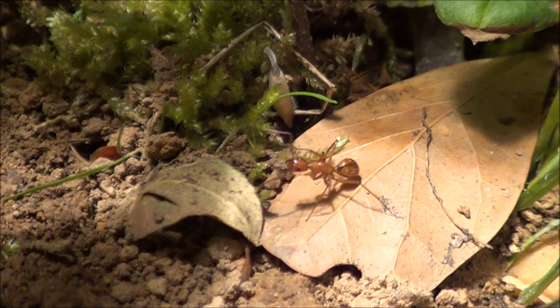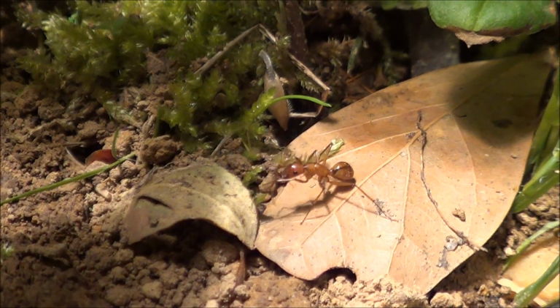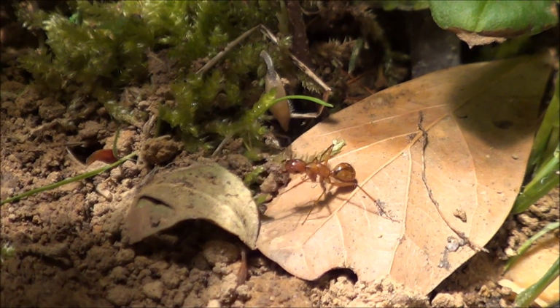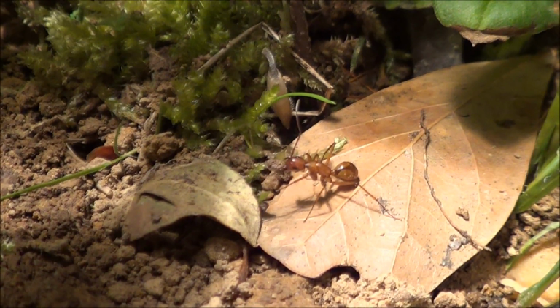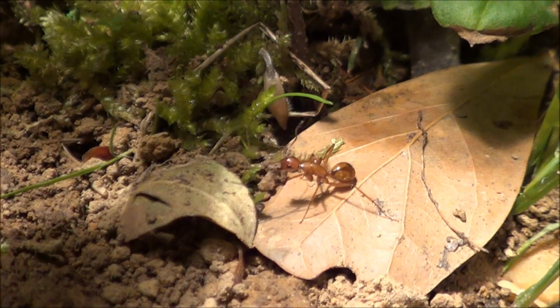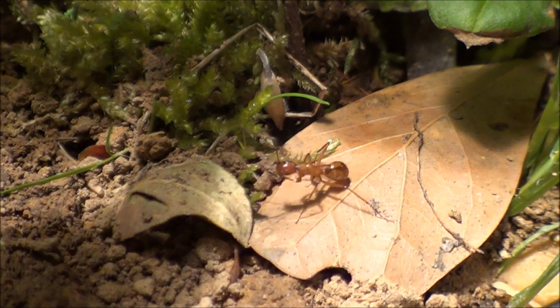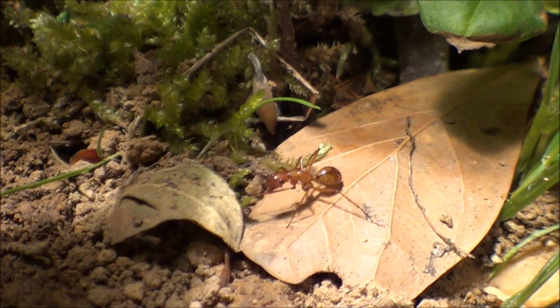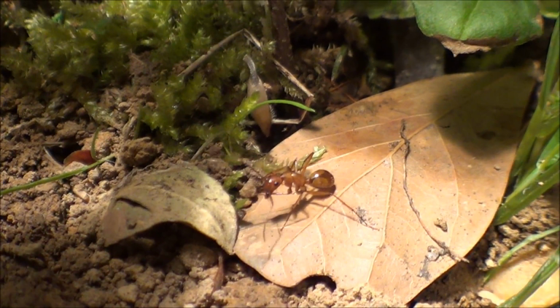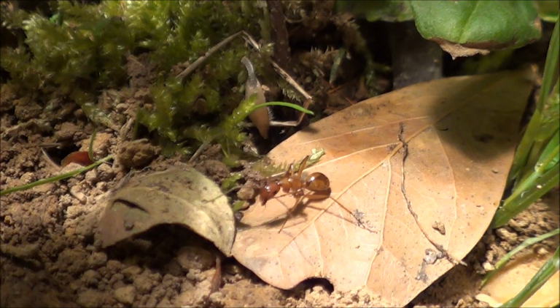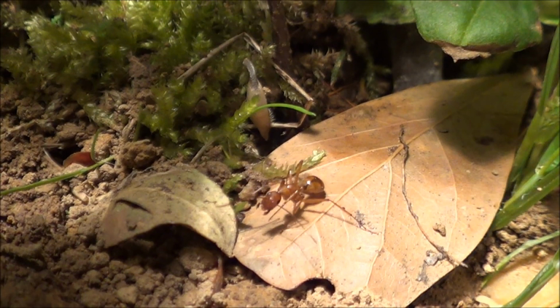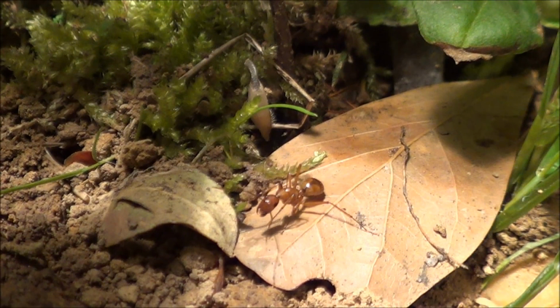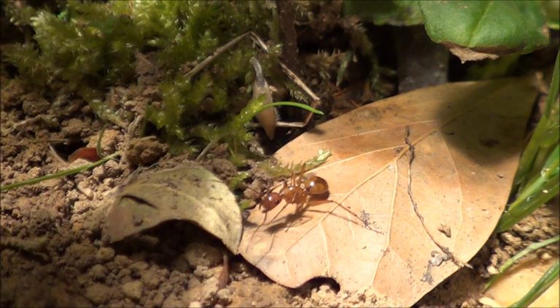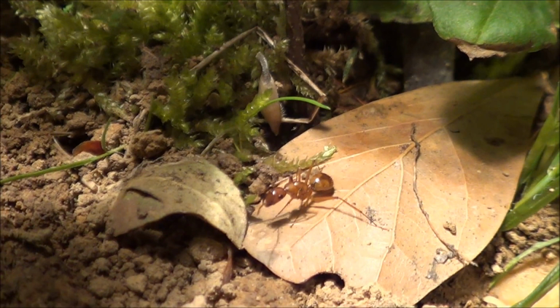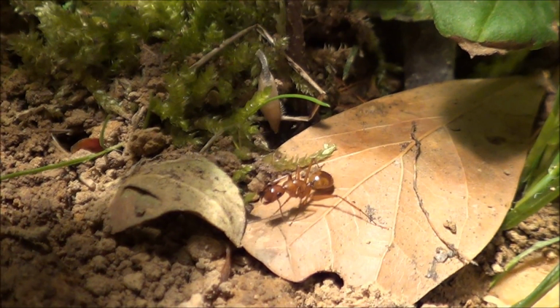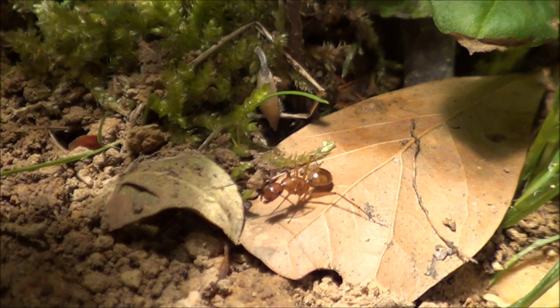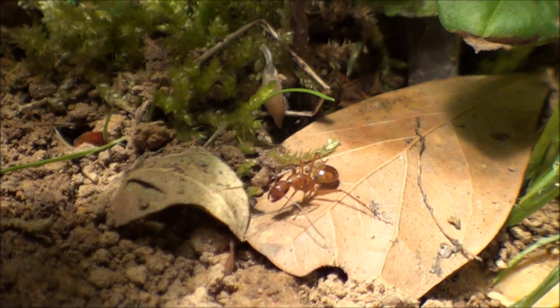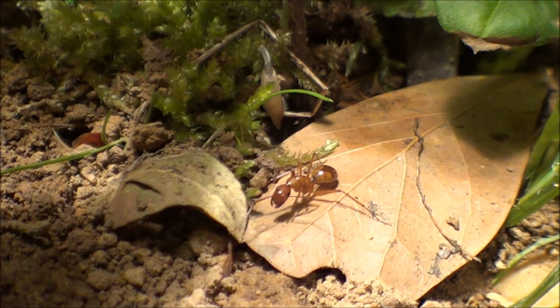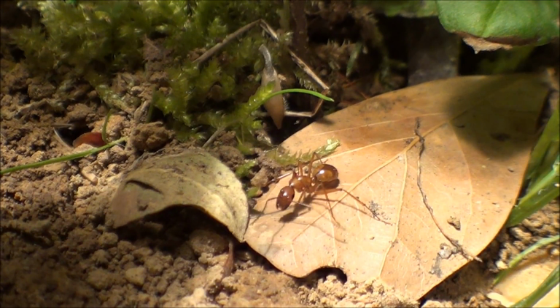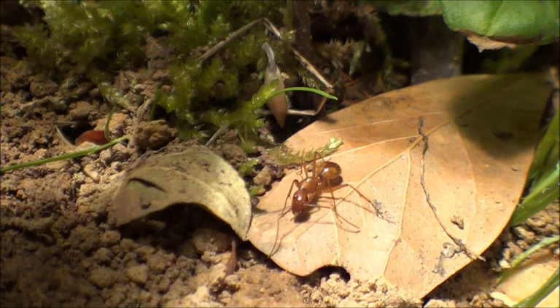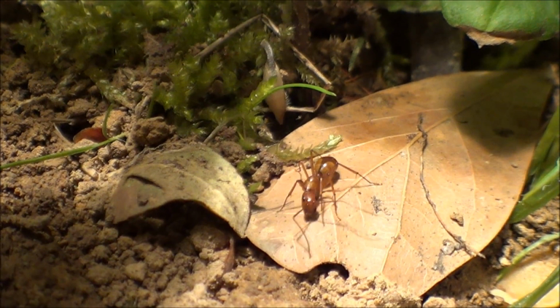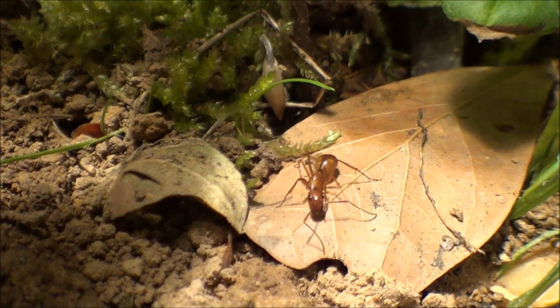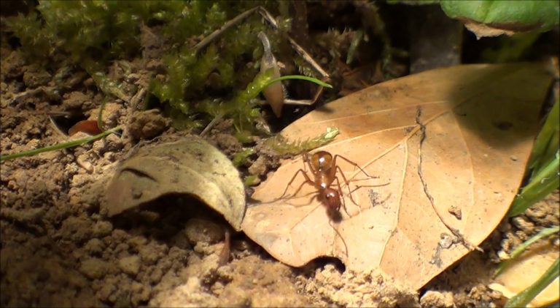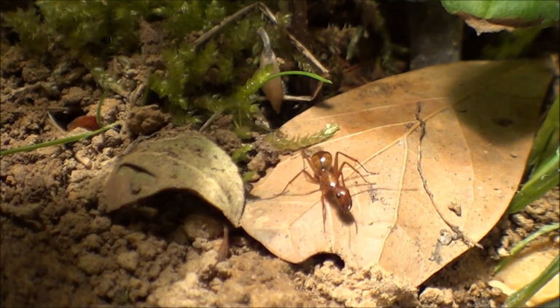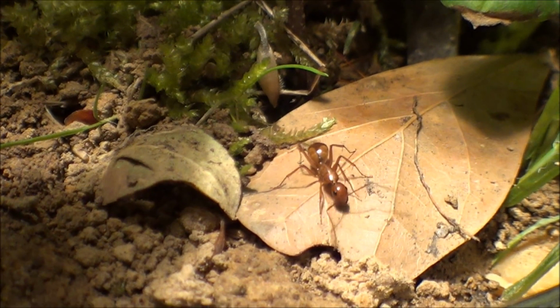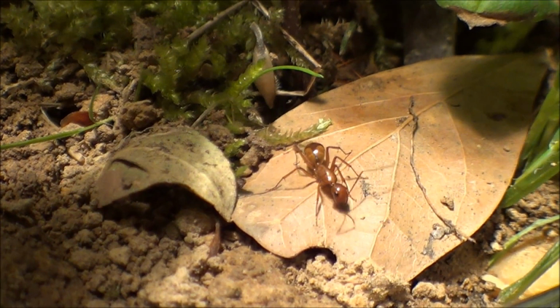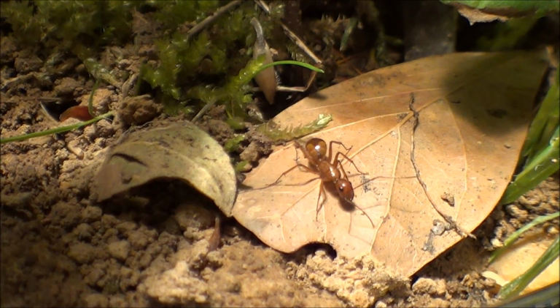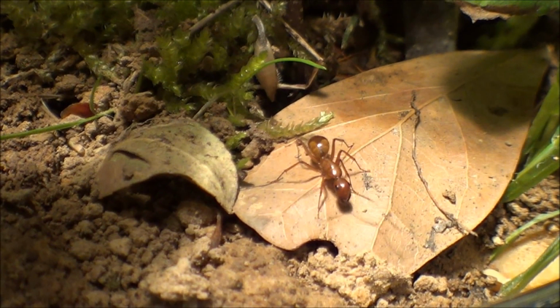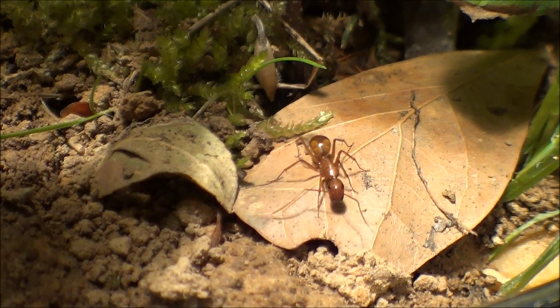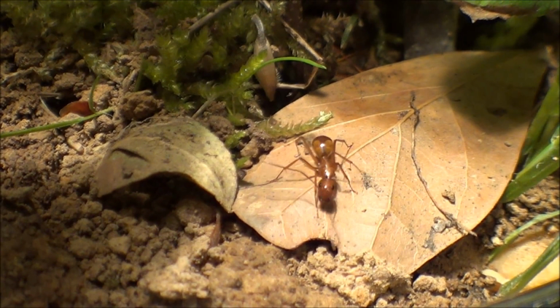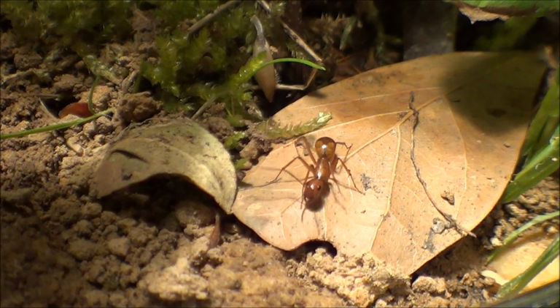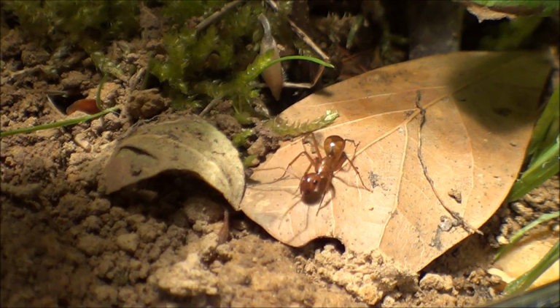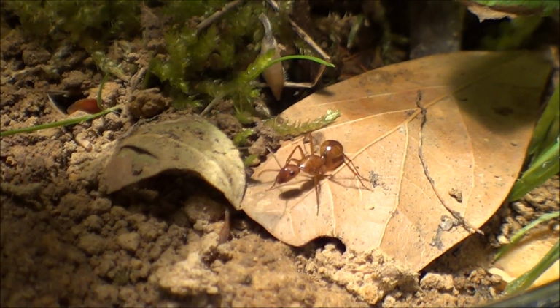The ants are just doing great, and I'll keep you guys updated. But now I'll just show you some macro shots.